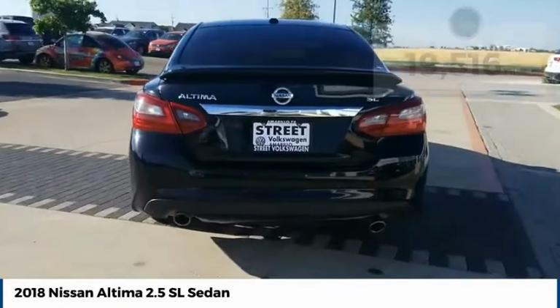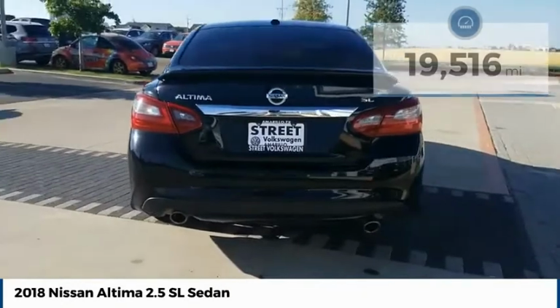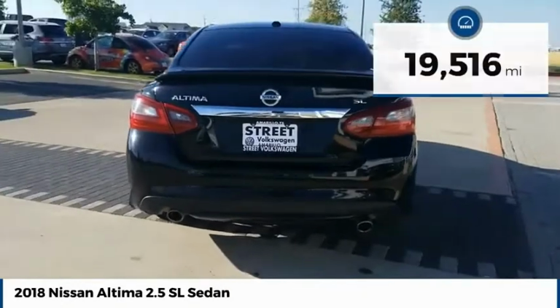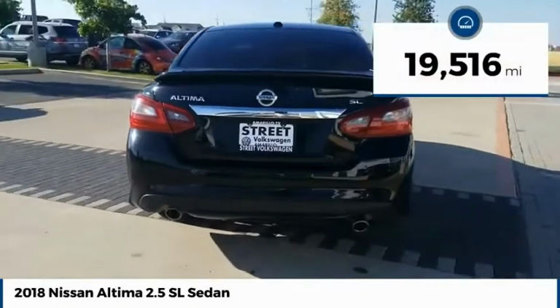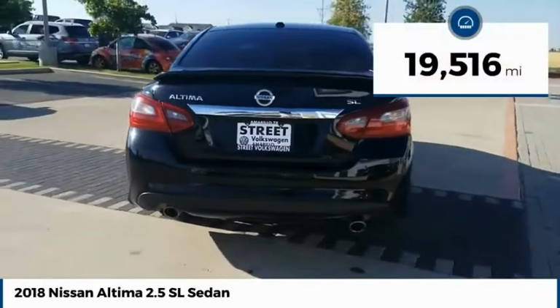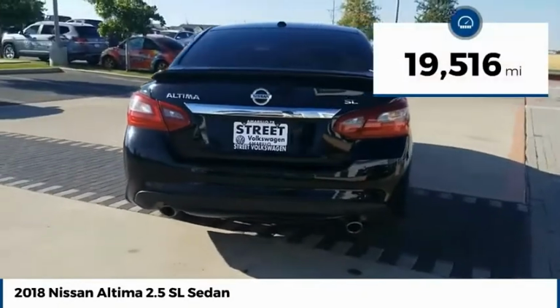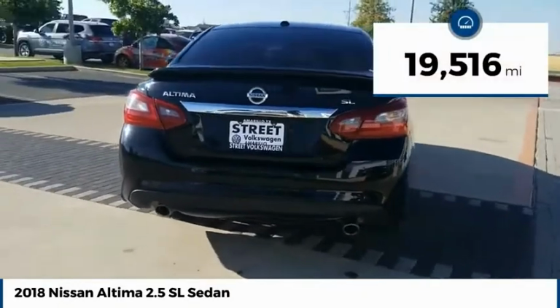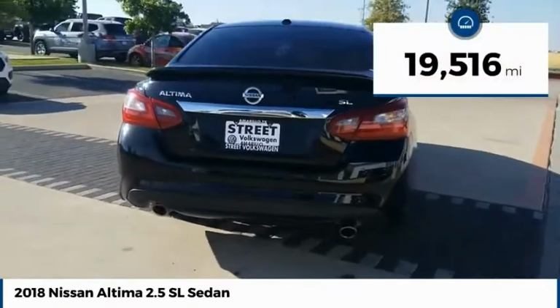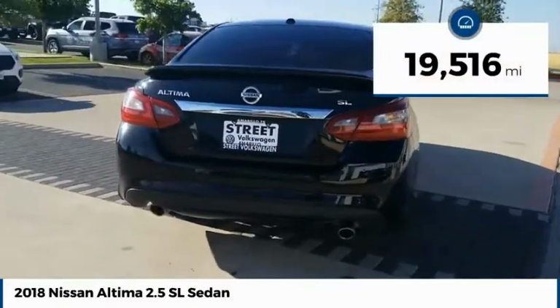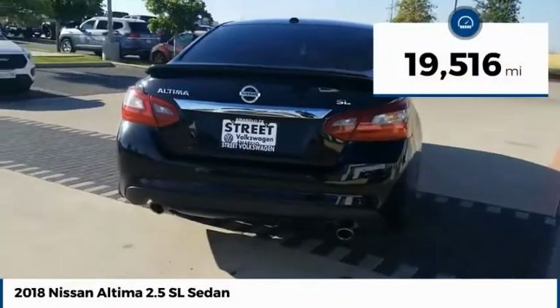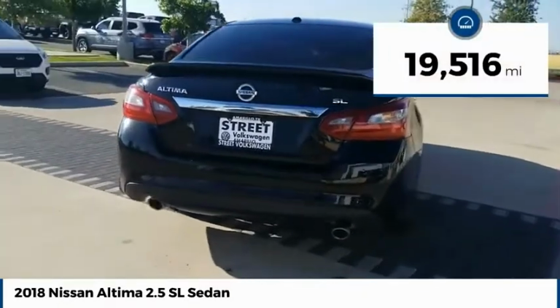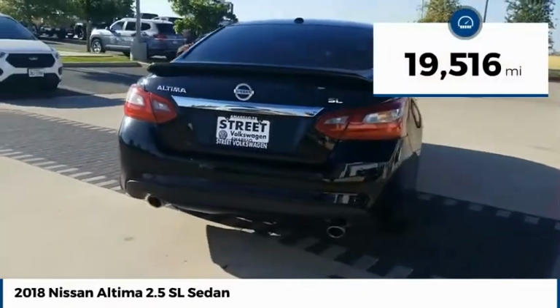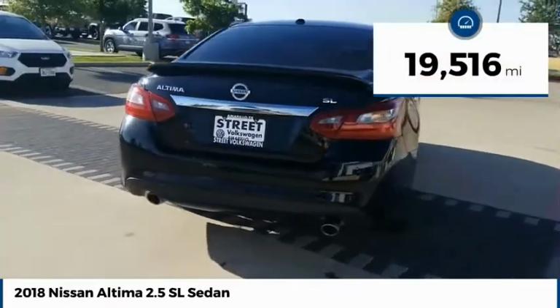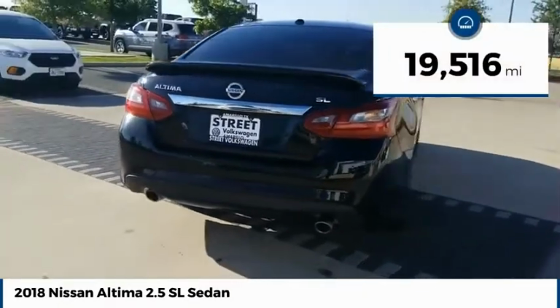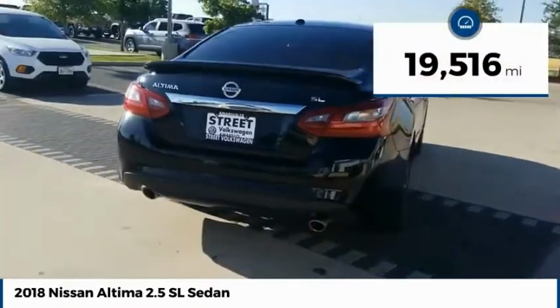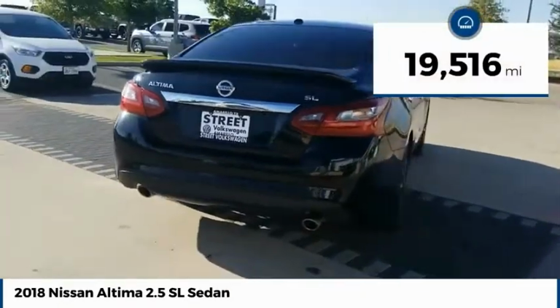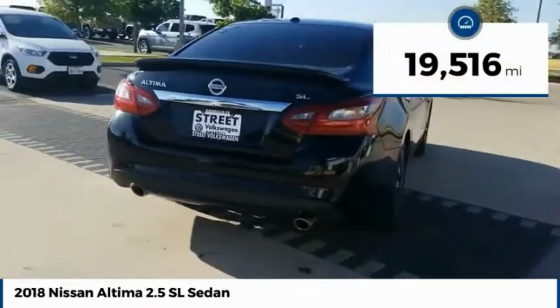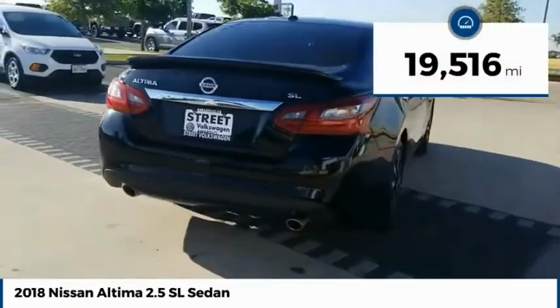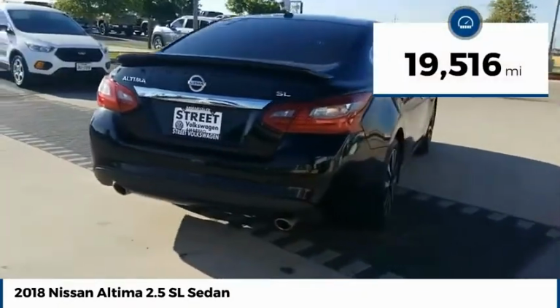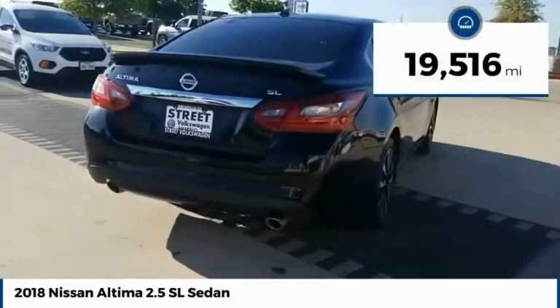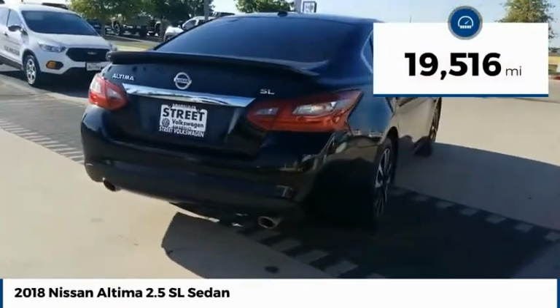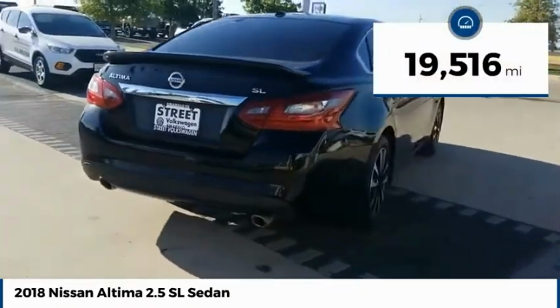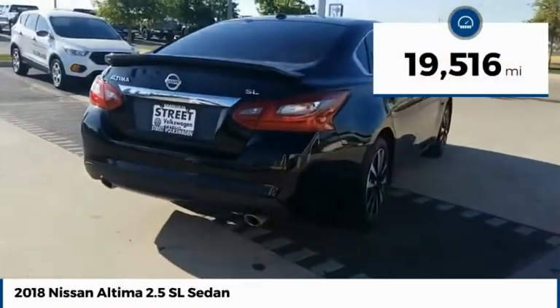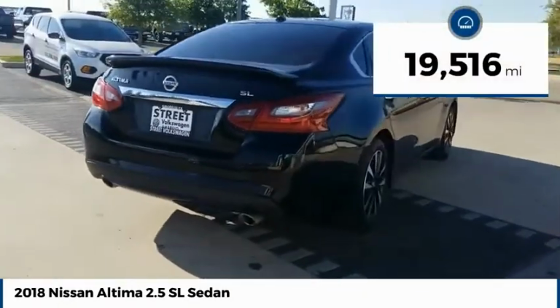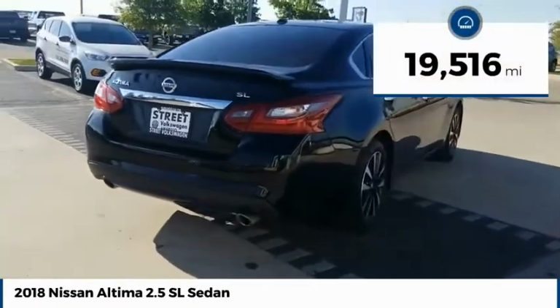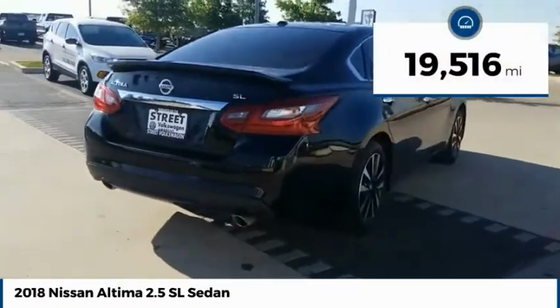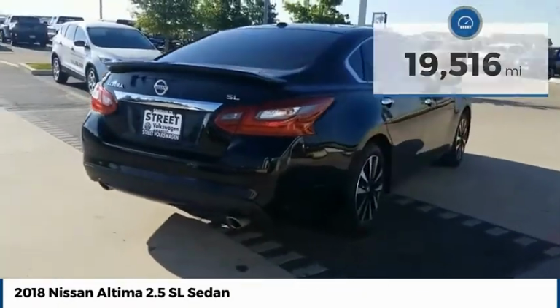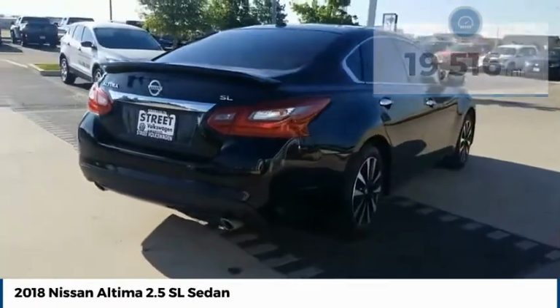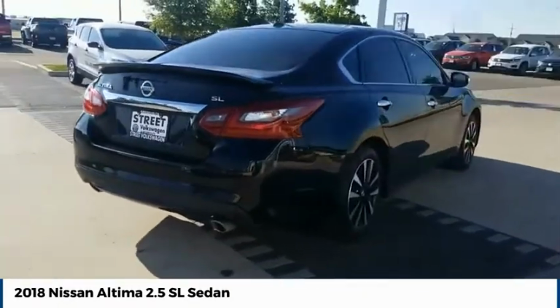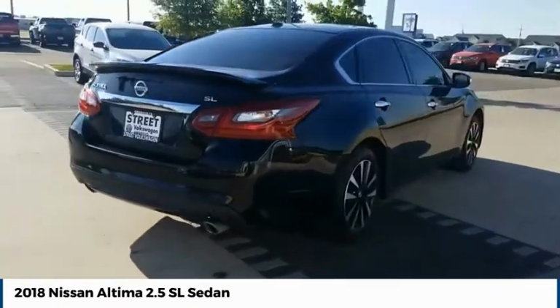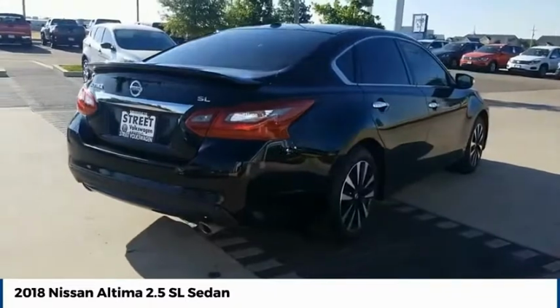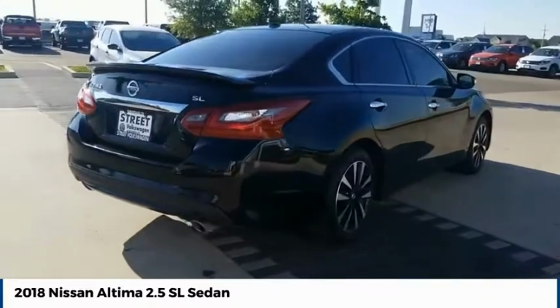This vehicle has less than 20,000 miles. Your new ride is just a phone call away.